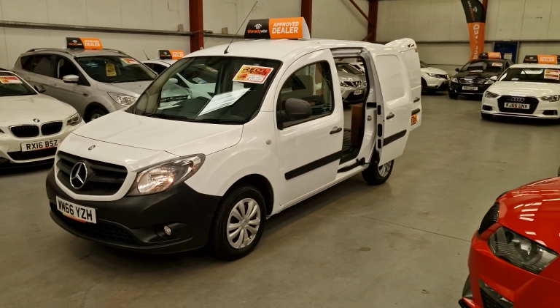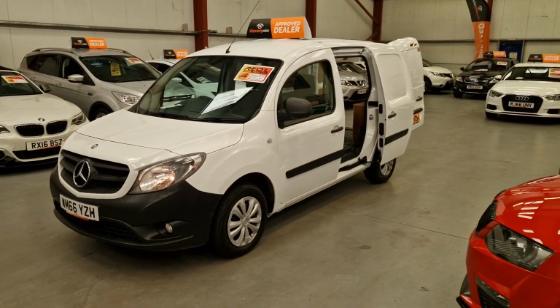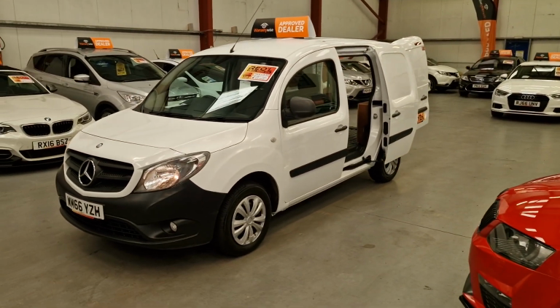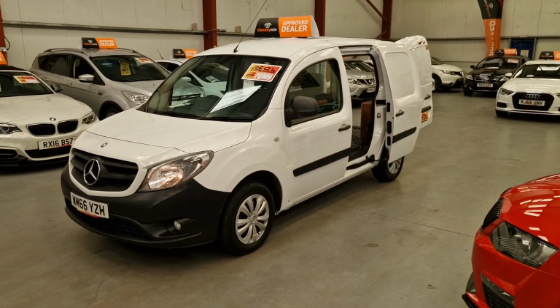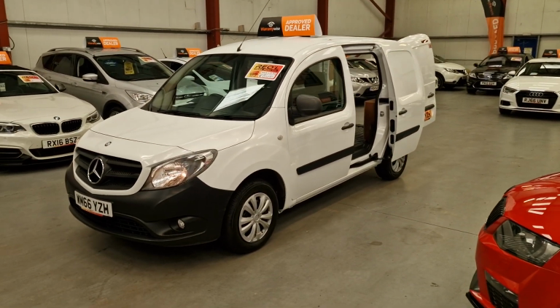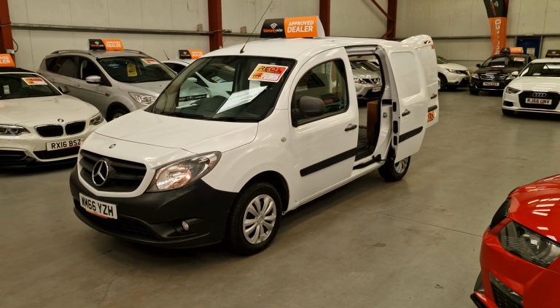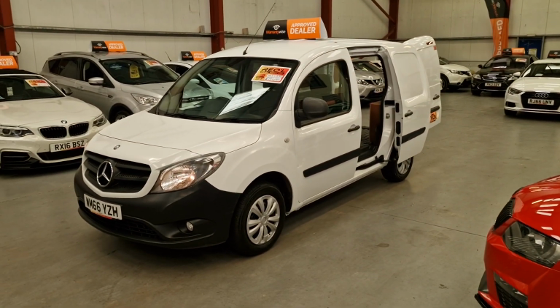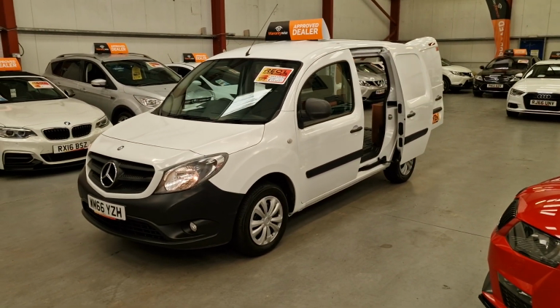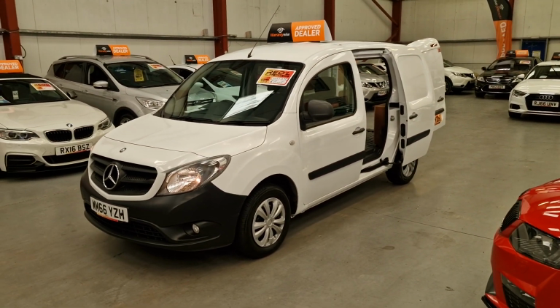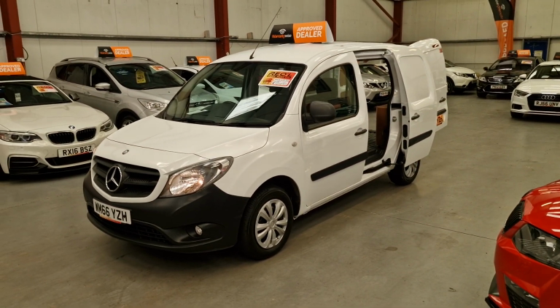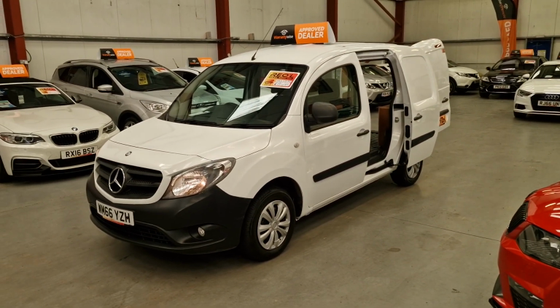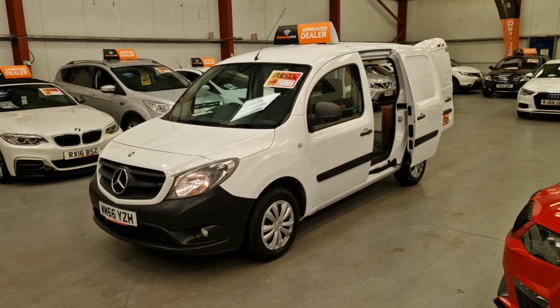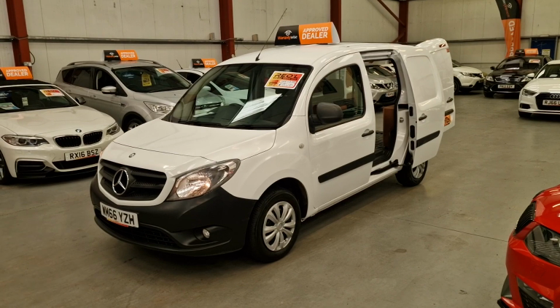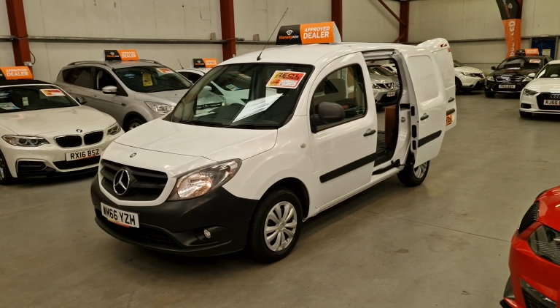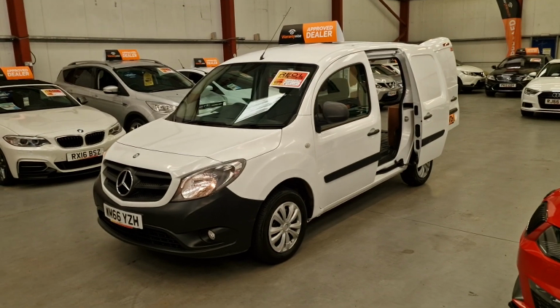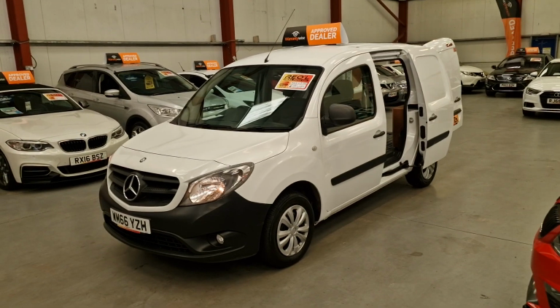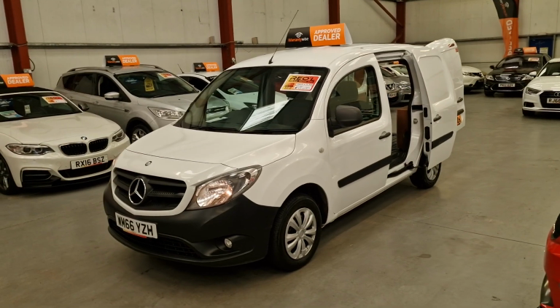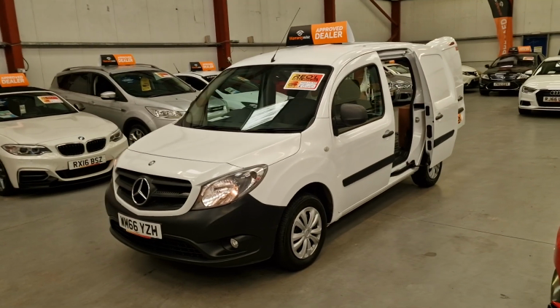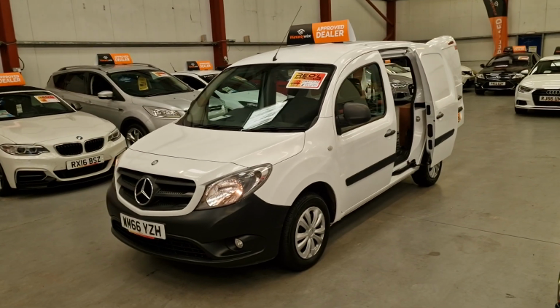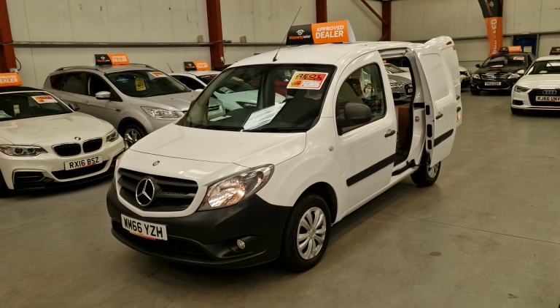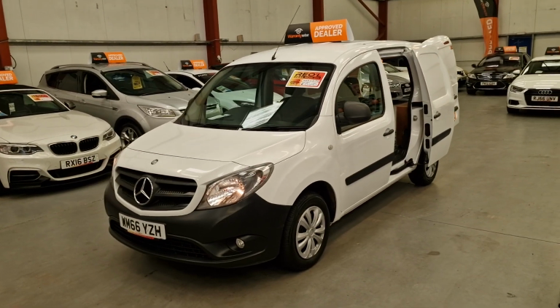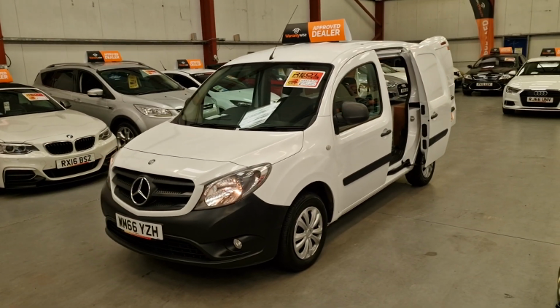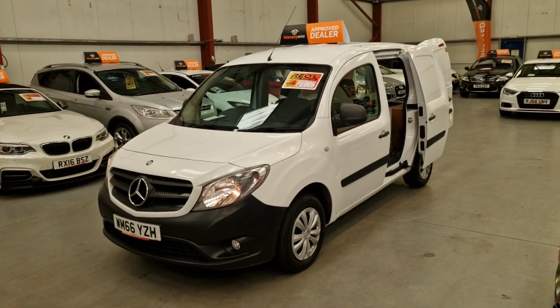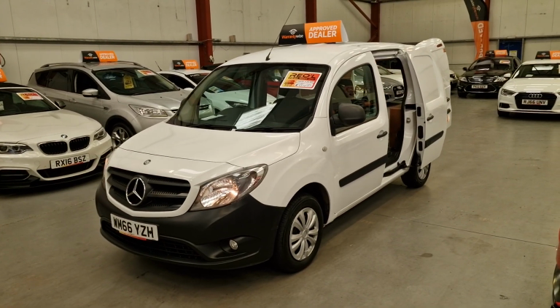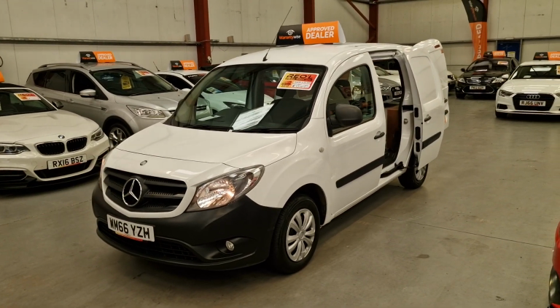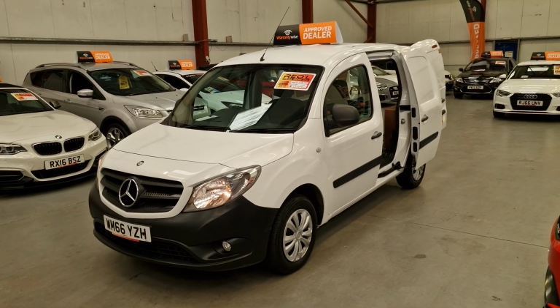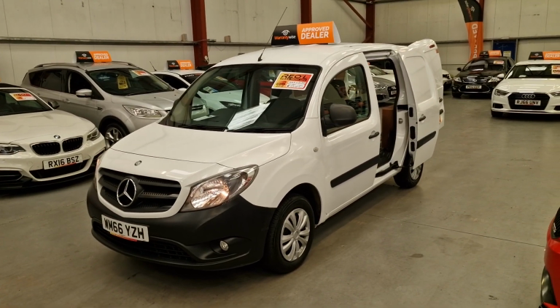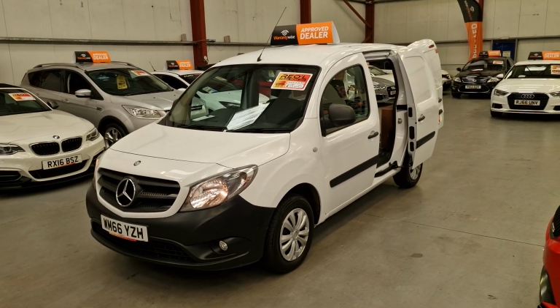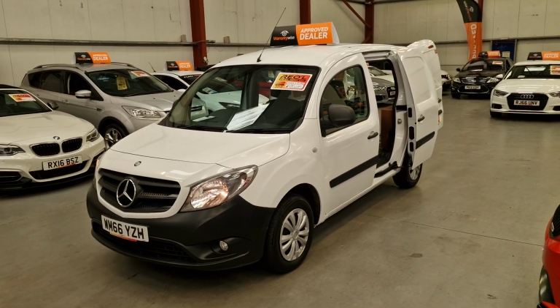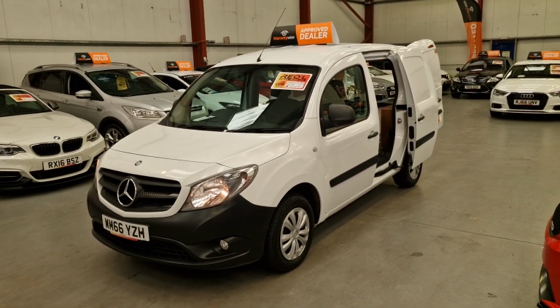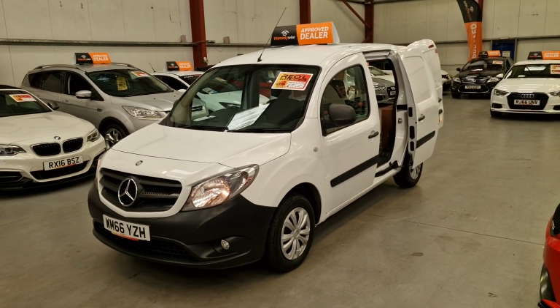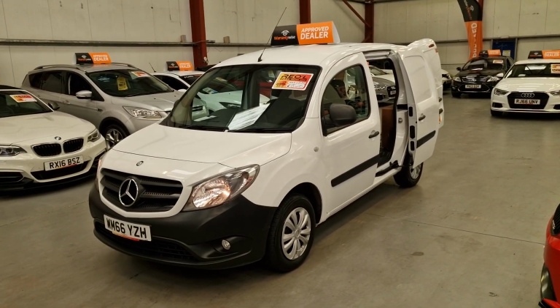So what you see with the price, that's all you pay. There's no VAT on the van, so that is a definite bonus.